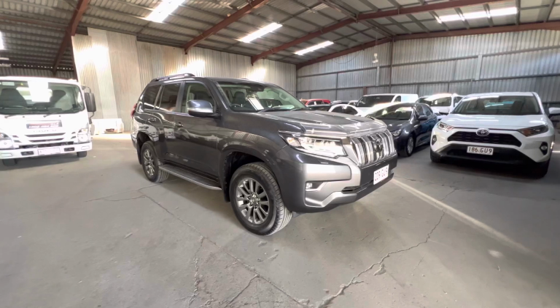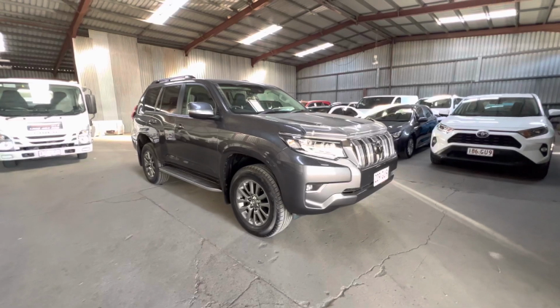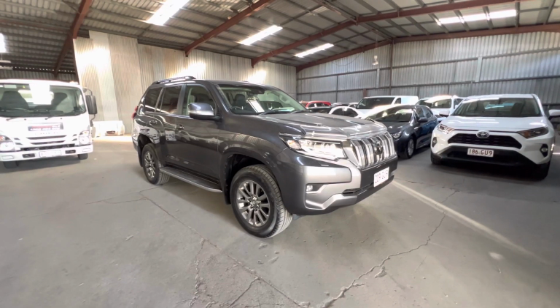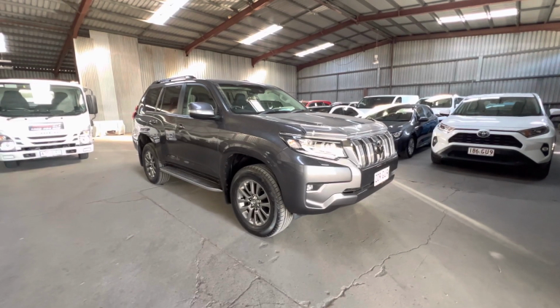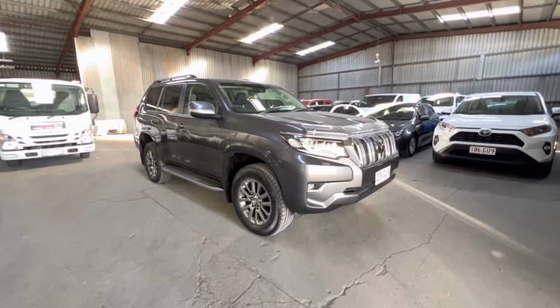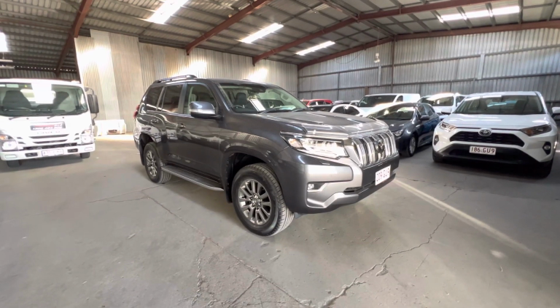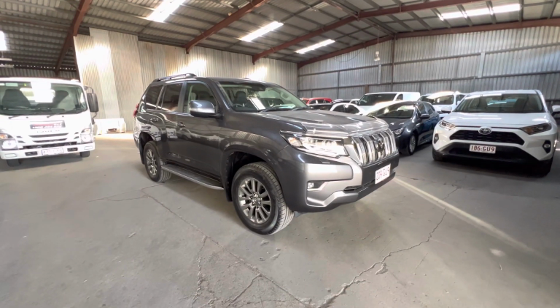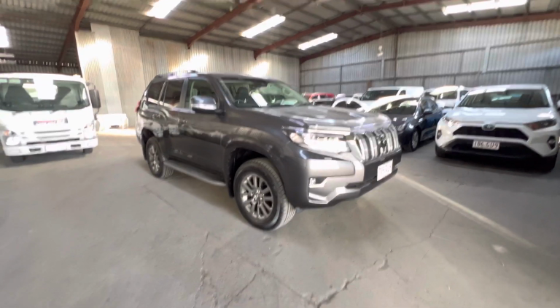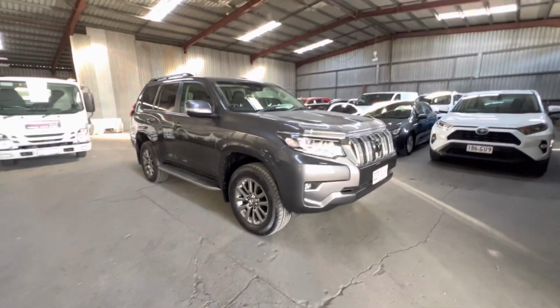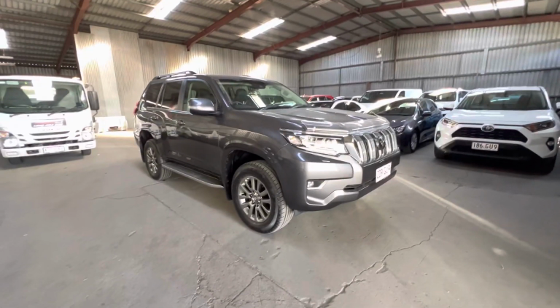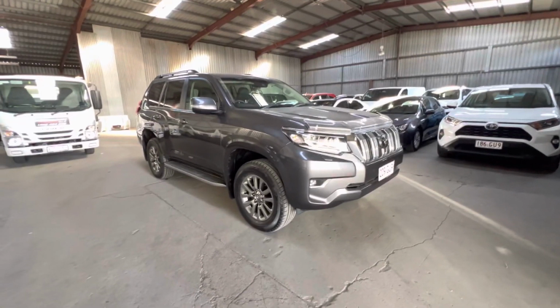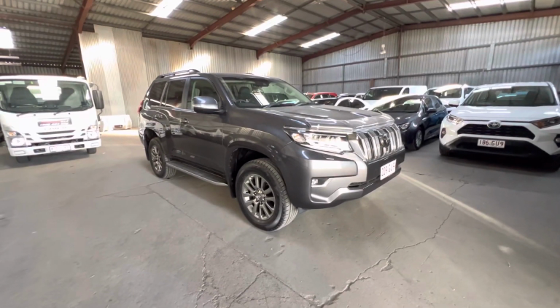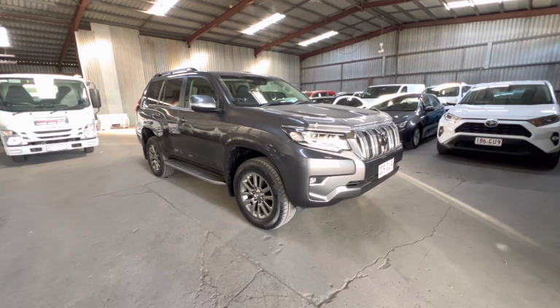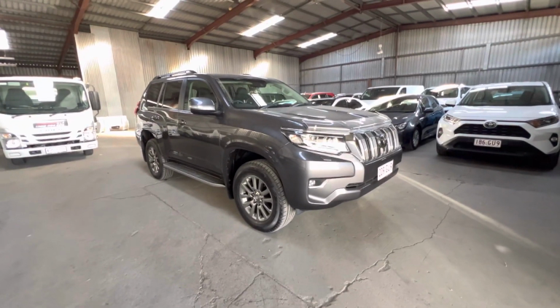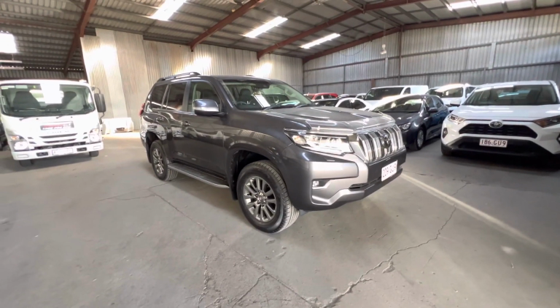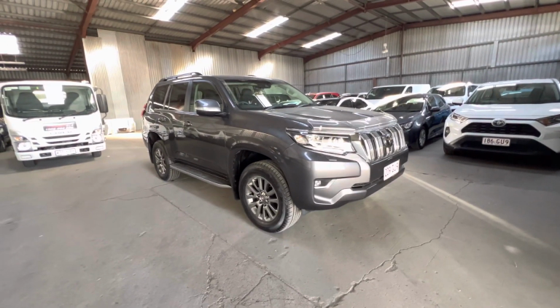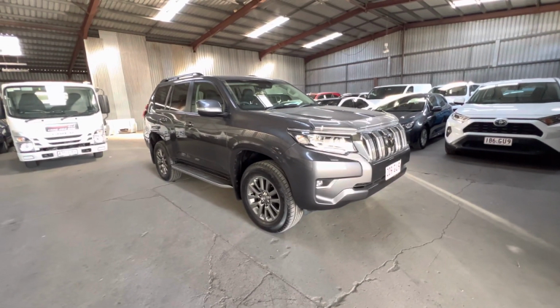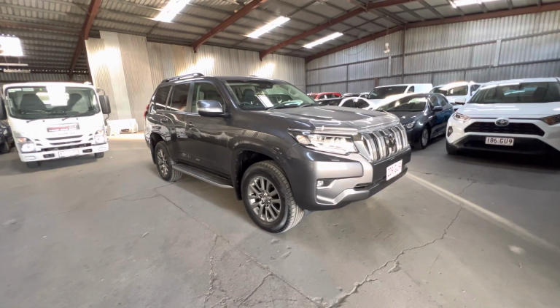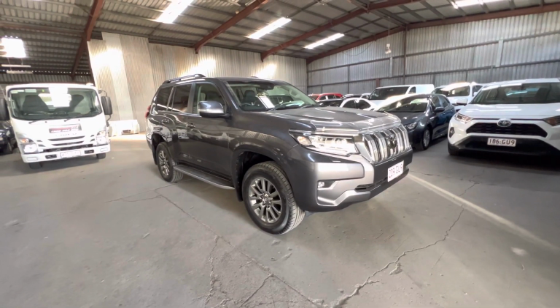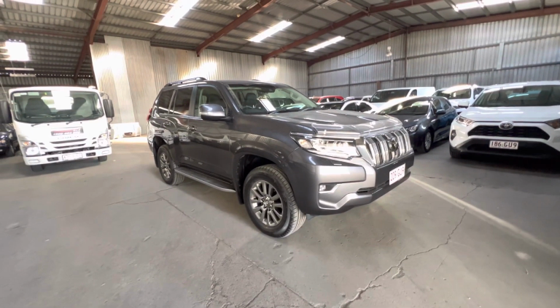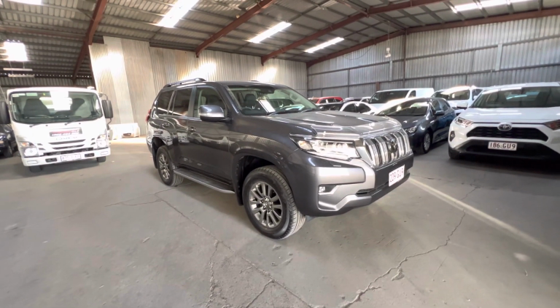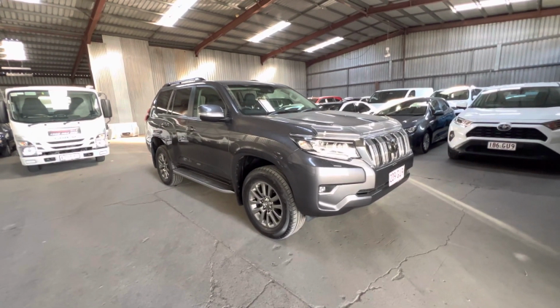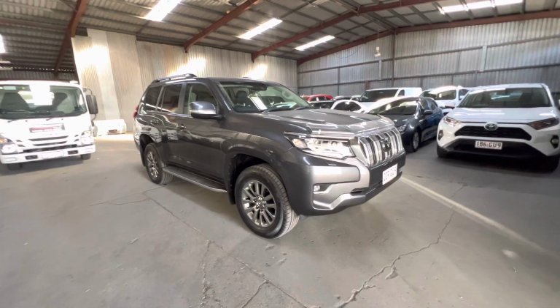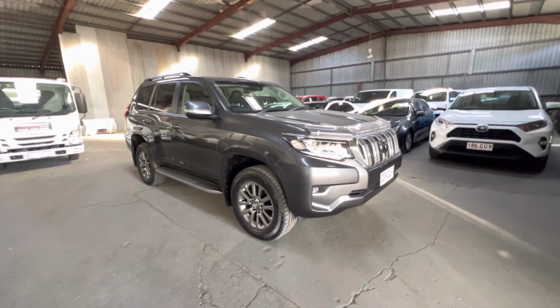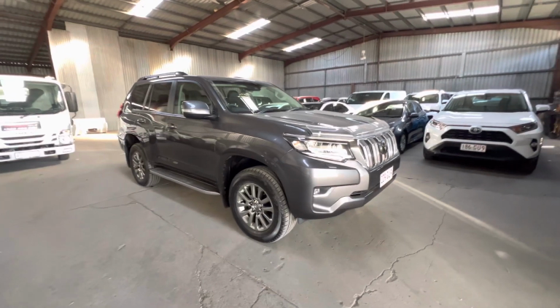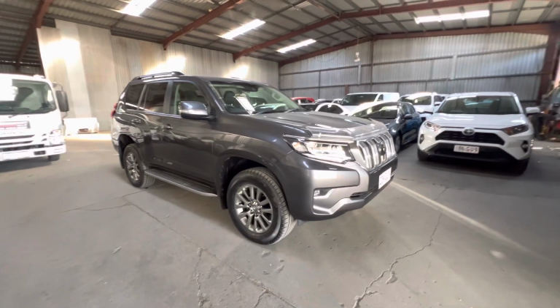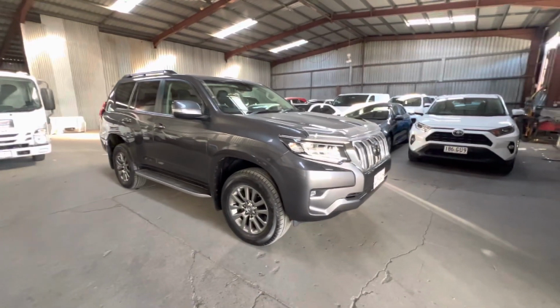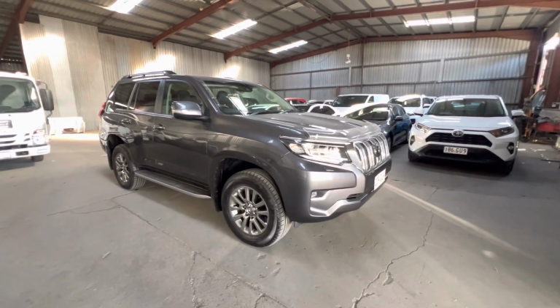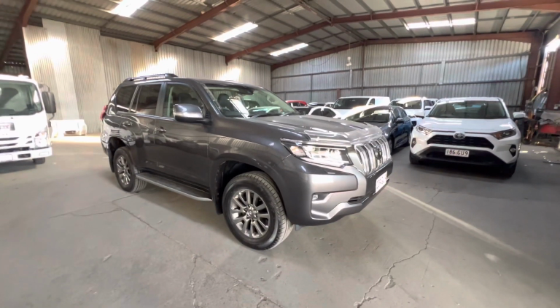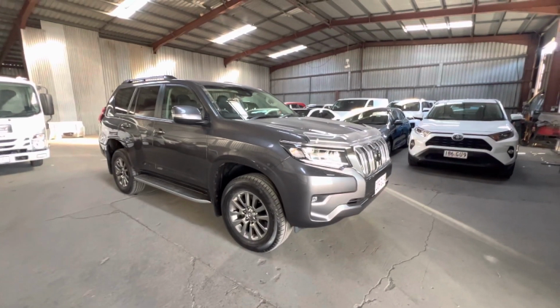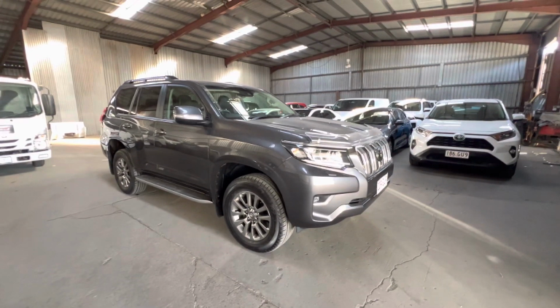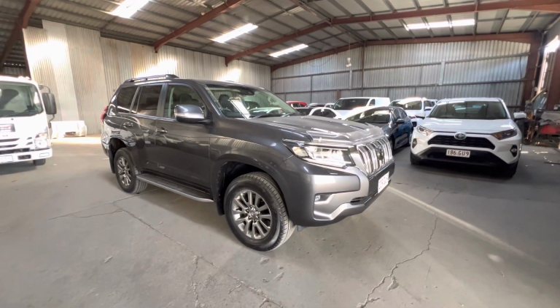Good afternoon Nathan and welcome to Downtown Toyota. My name is Eddie and today I'm doing a personalised video tour of the Toyota Land Cruiser Prado VX.